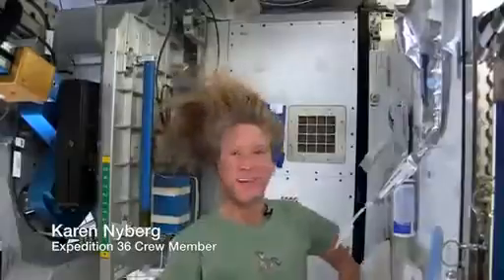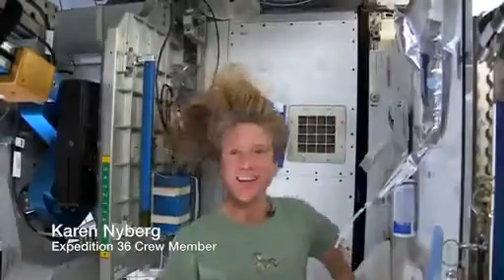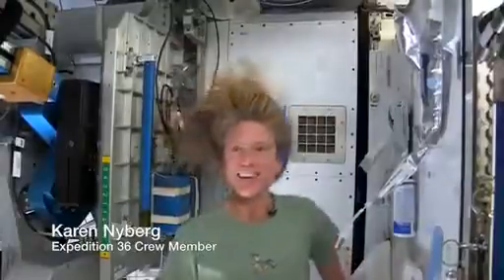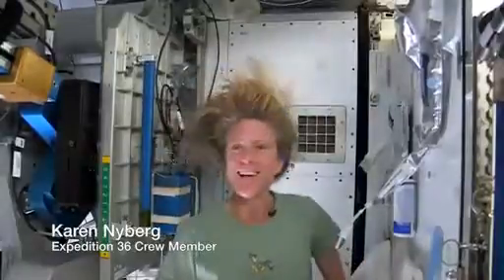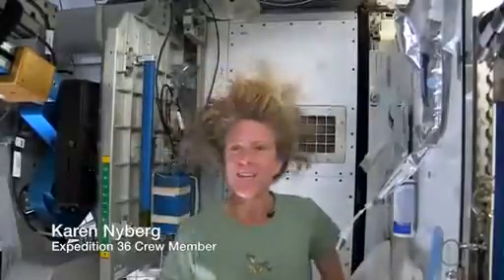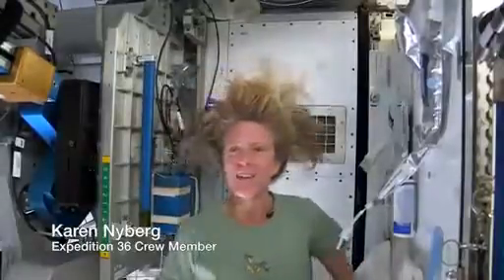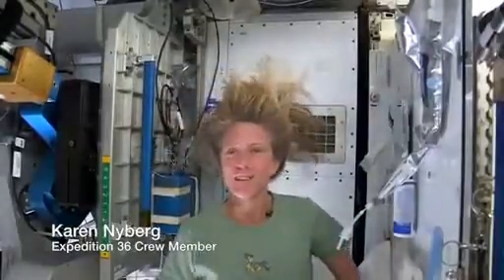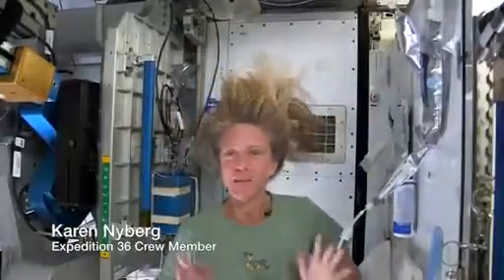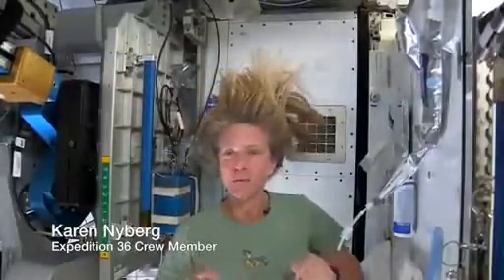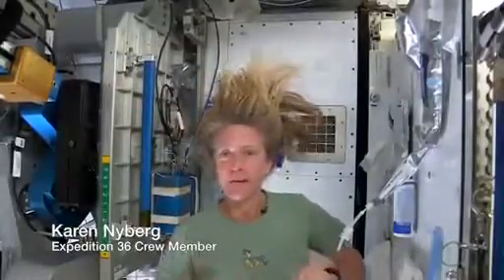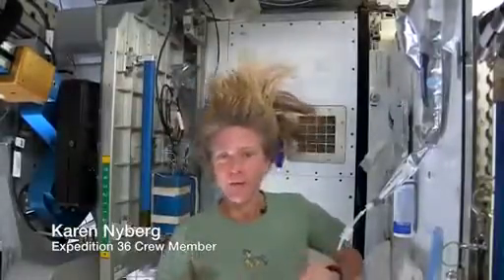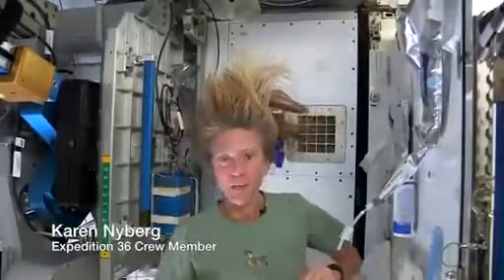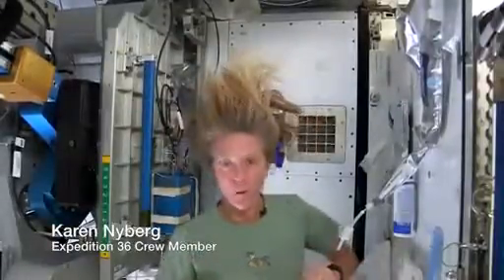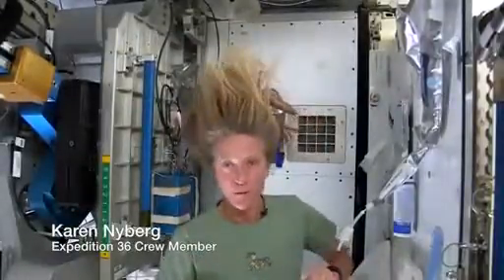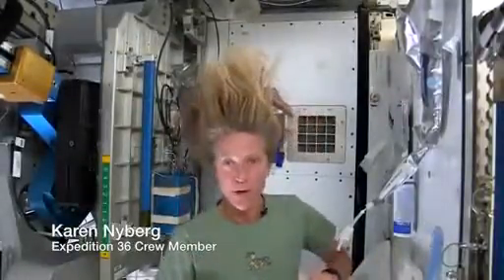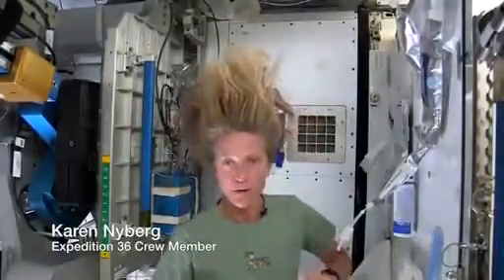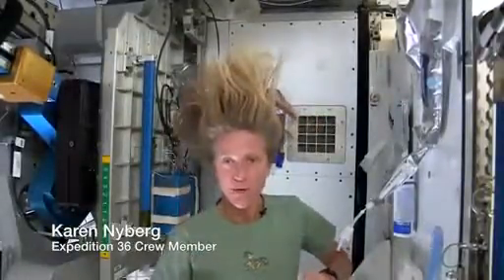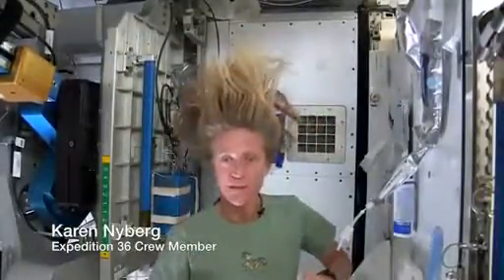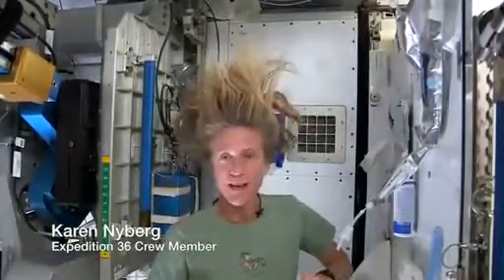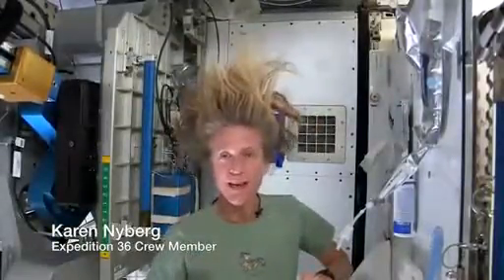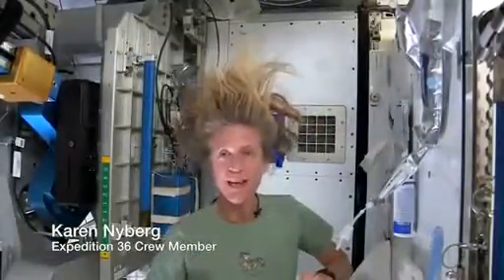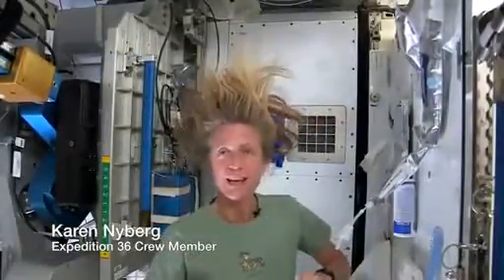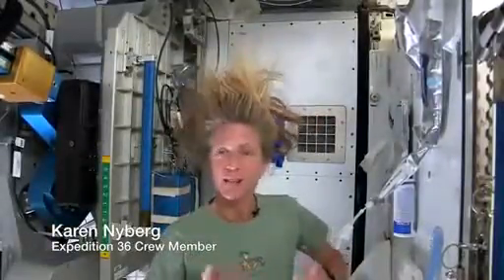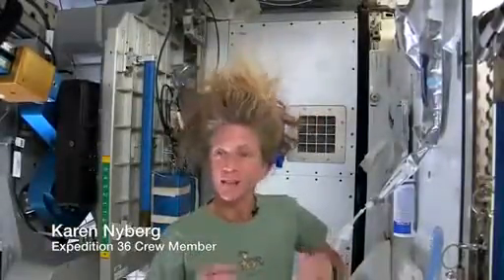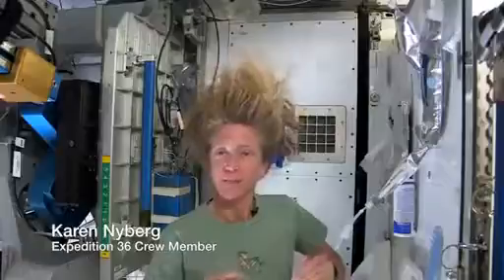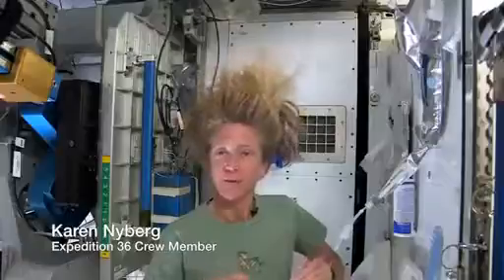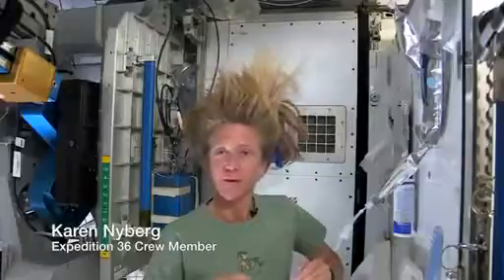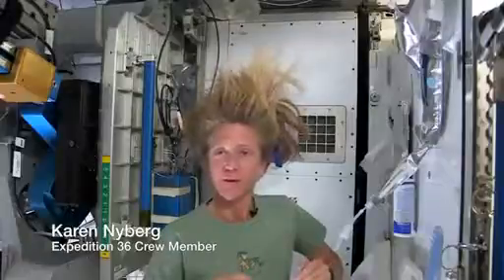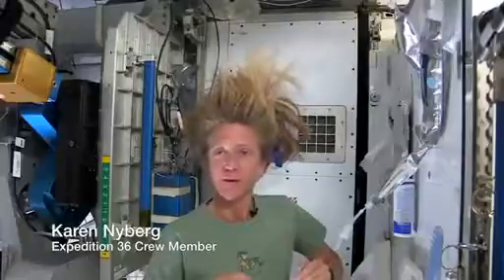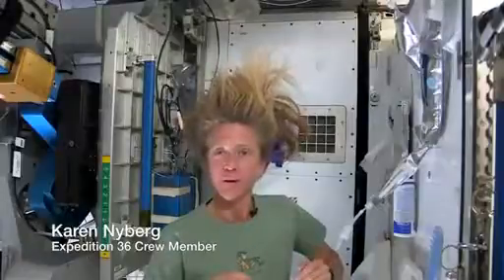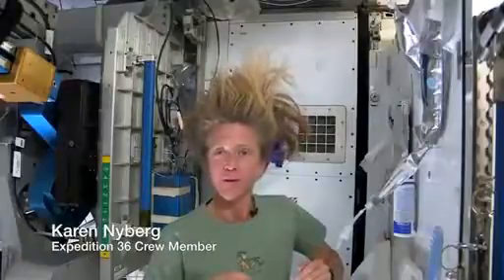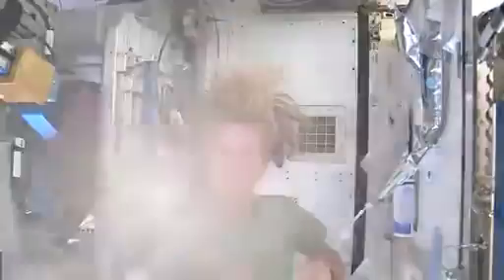Hi there. I've had a lot of people ask me how I wash my hair in space, and I thought I'd show you how I do it.